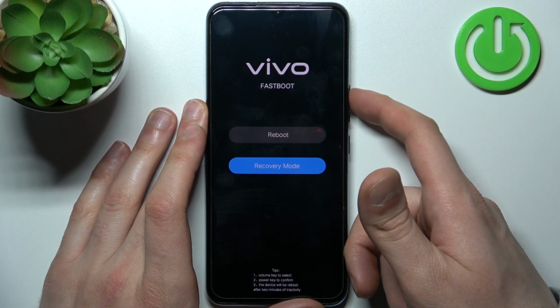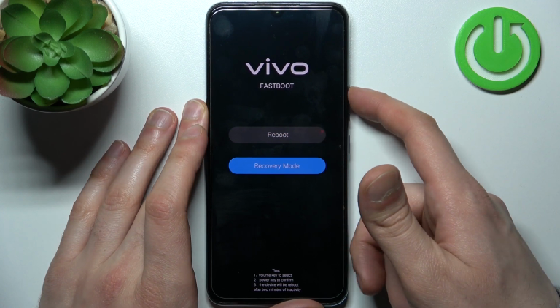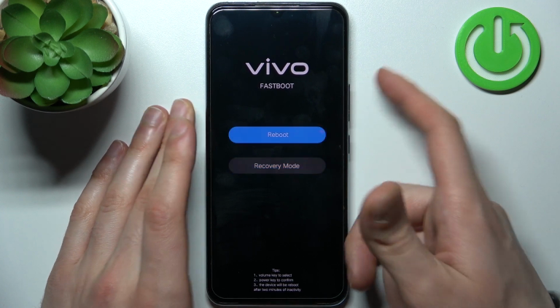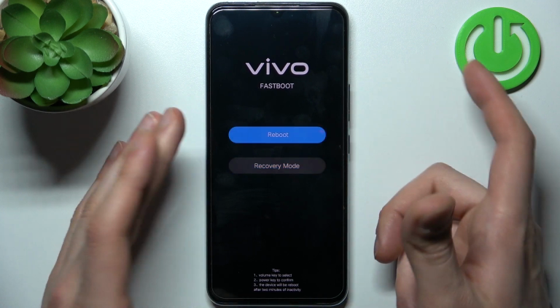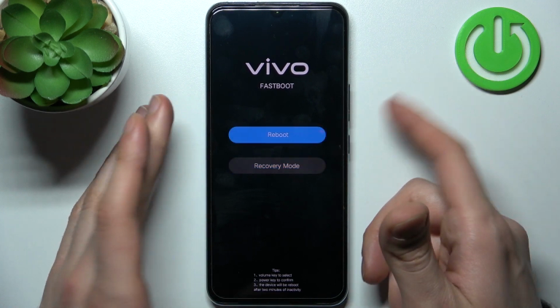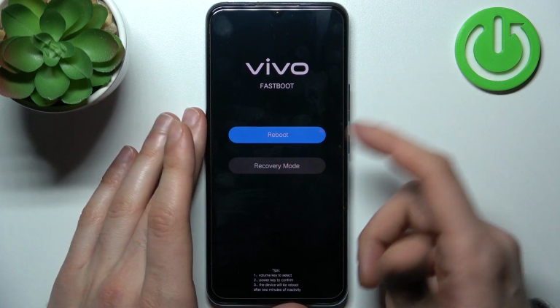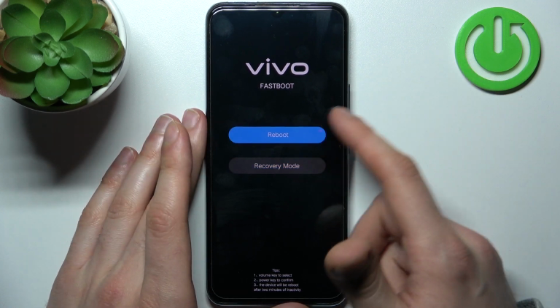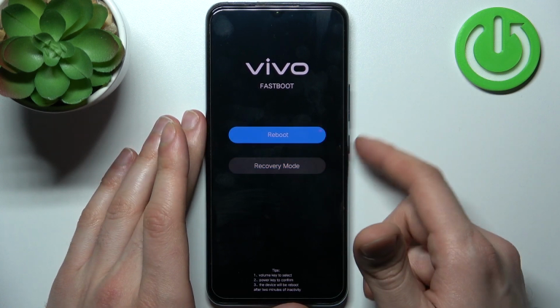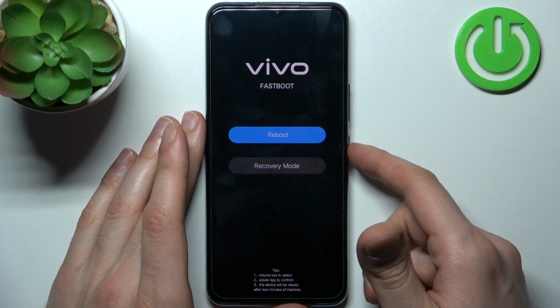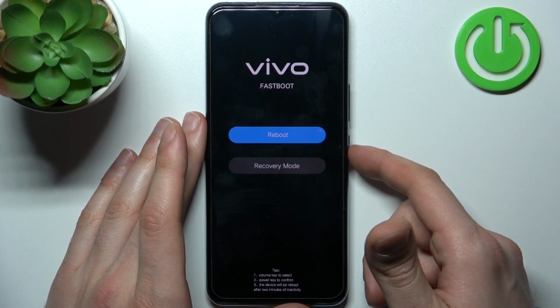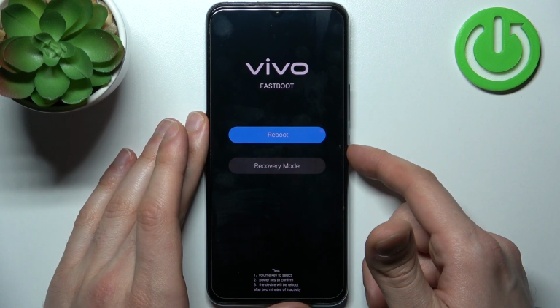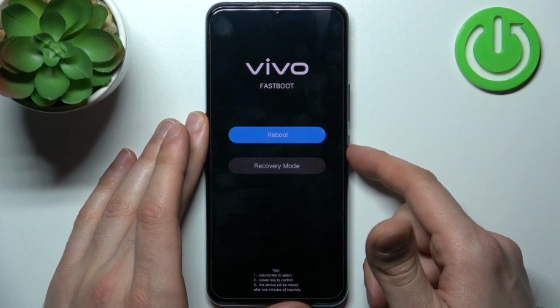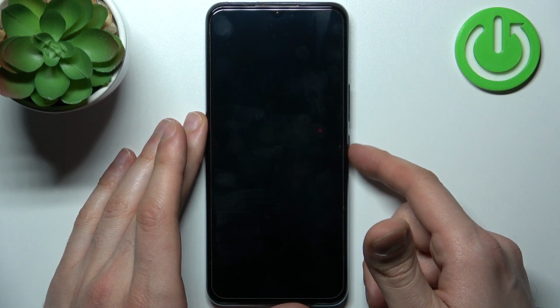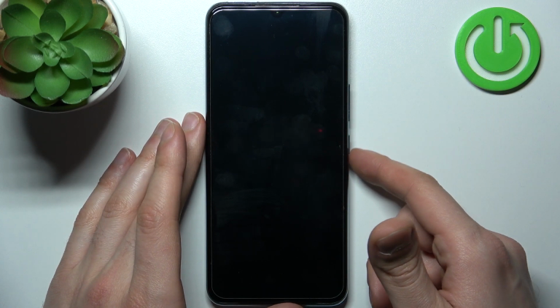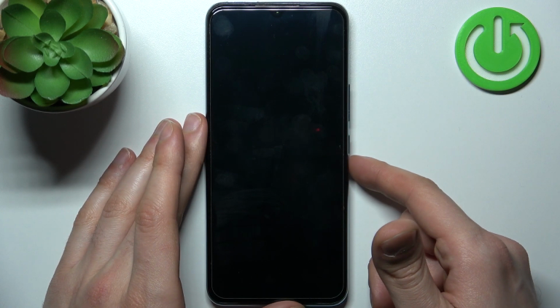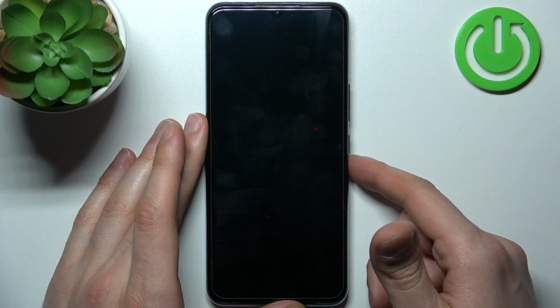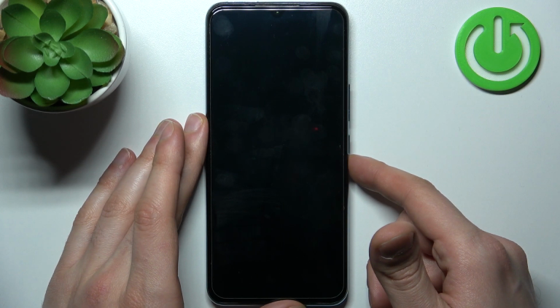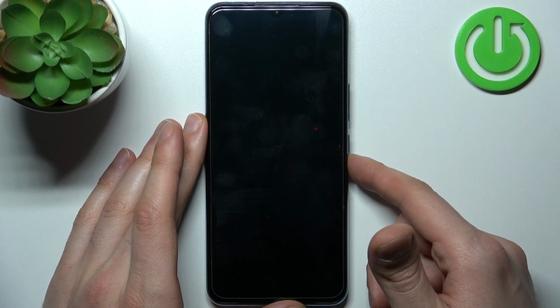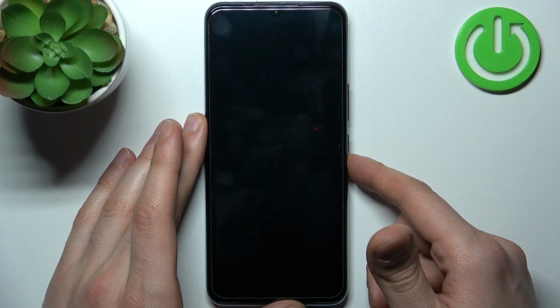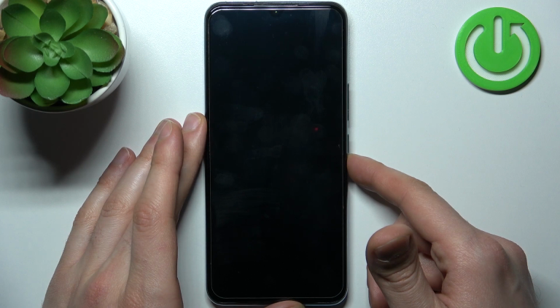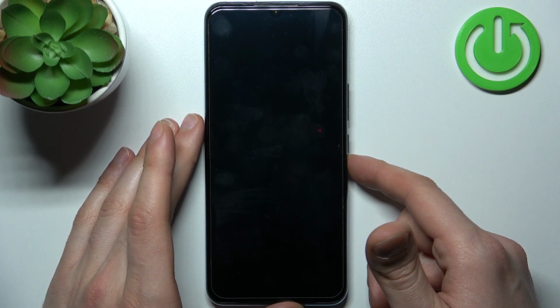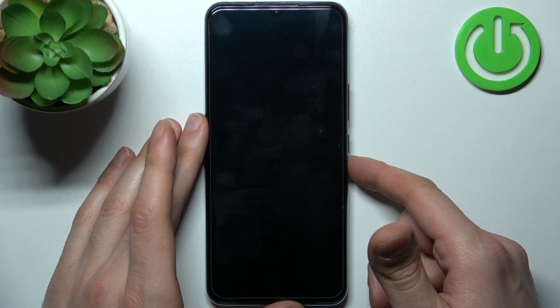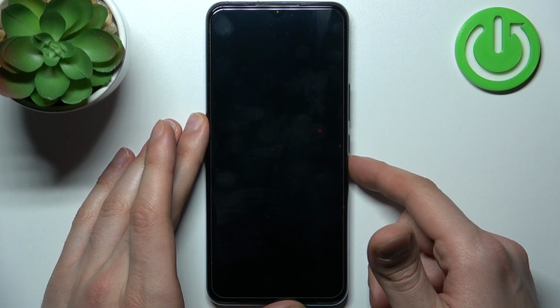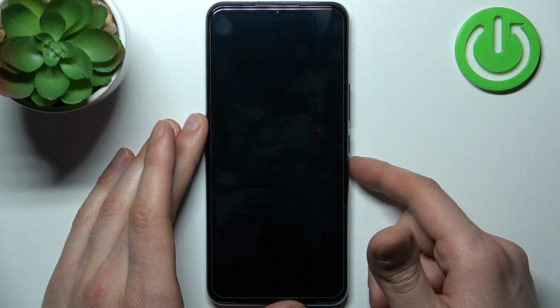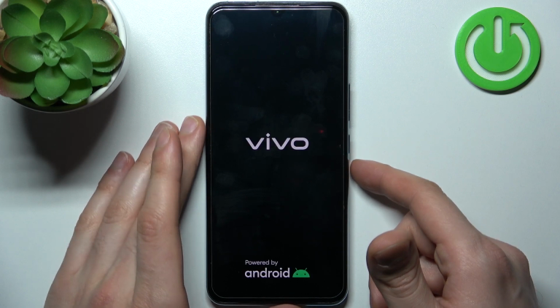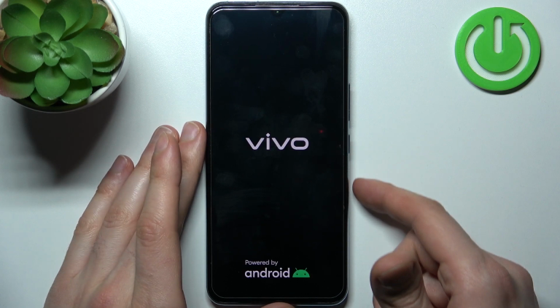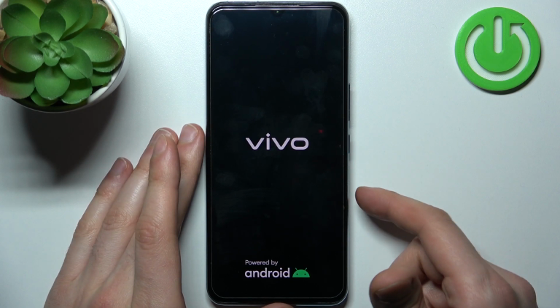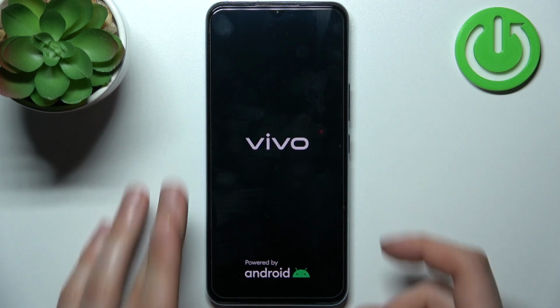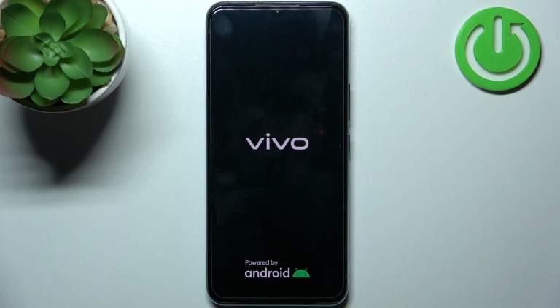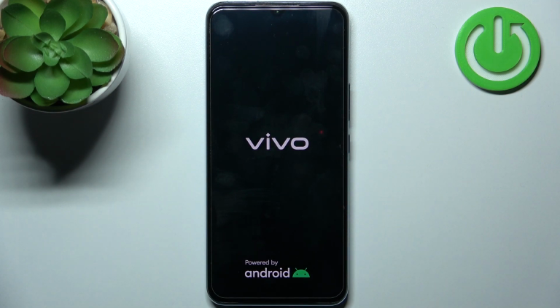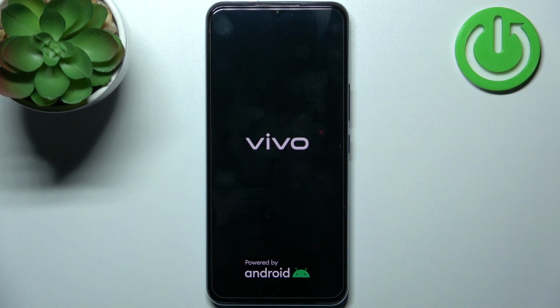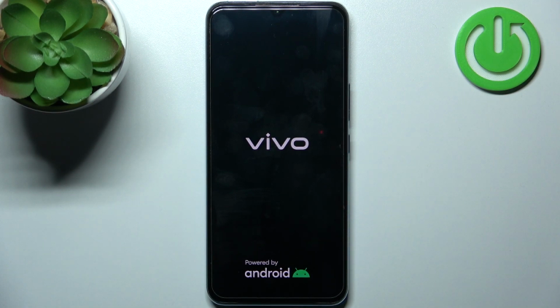If you want to quit, just select the reboot option and your device will be restarted just as usual.